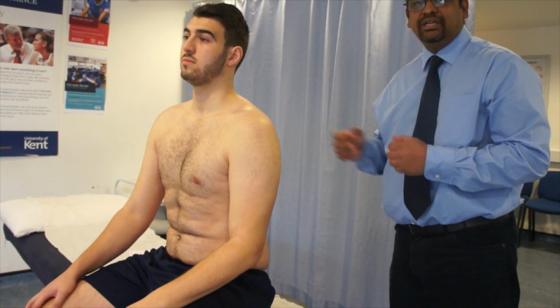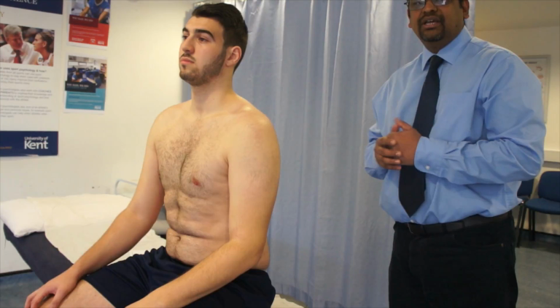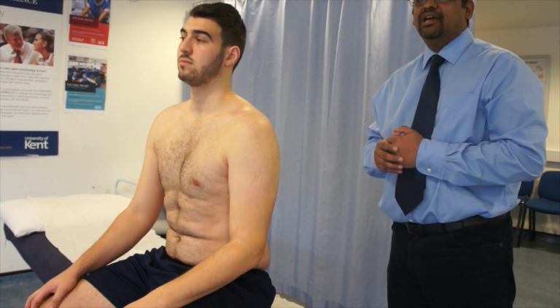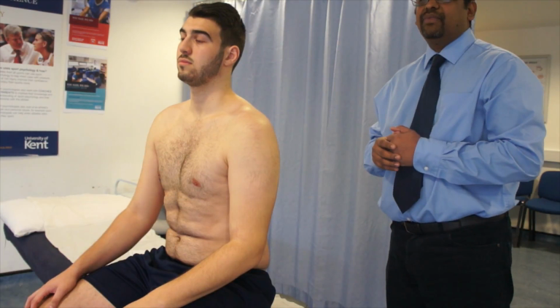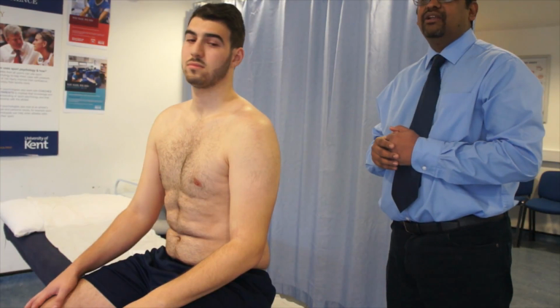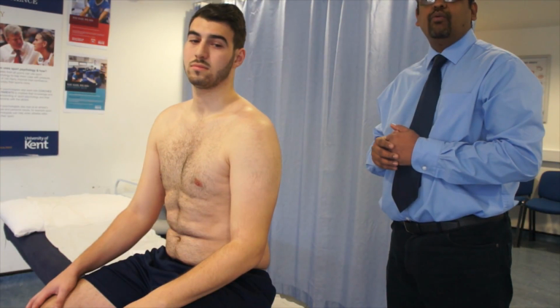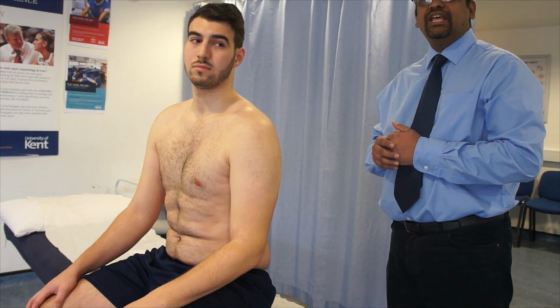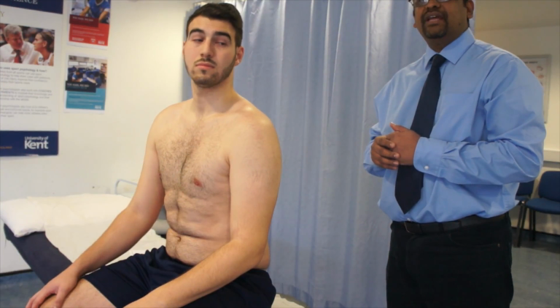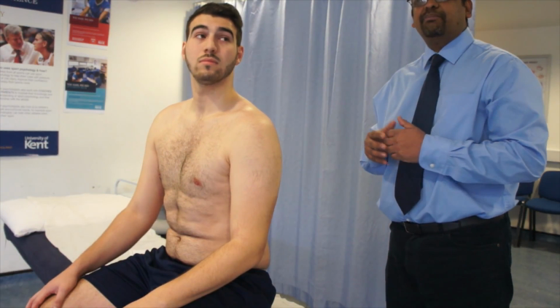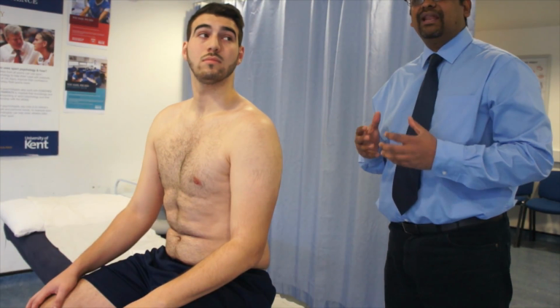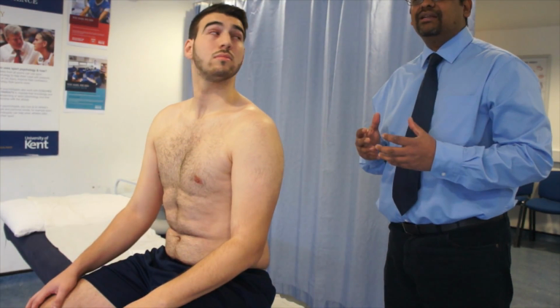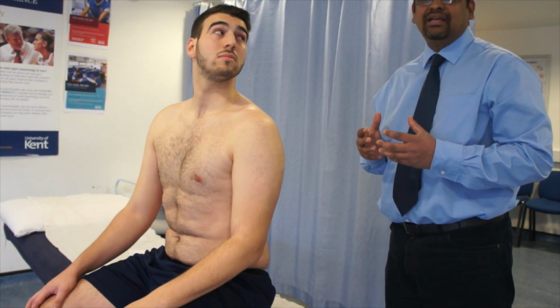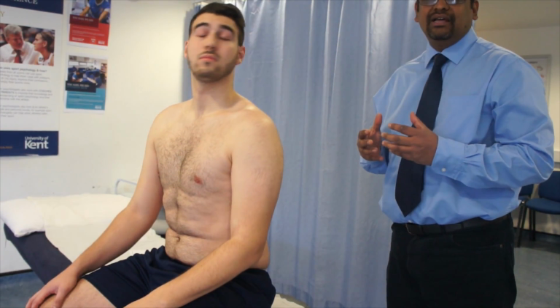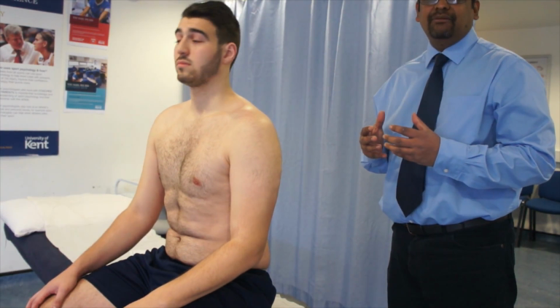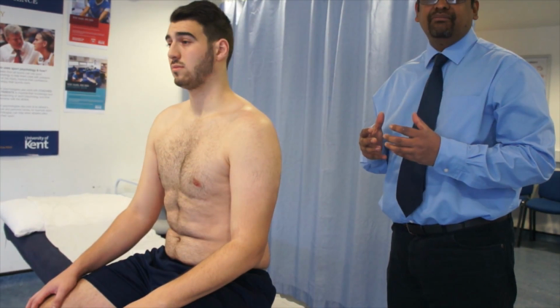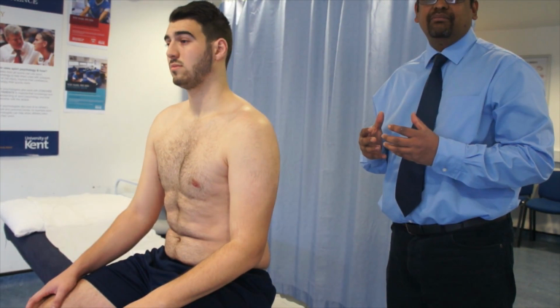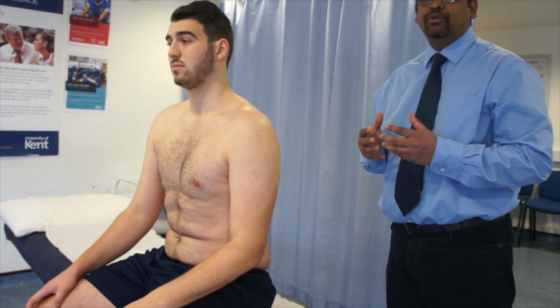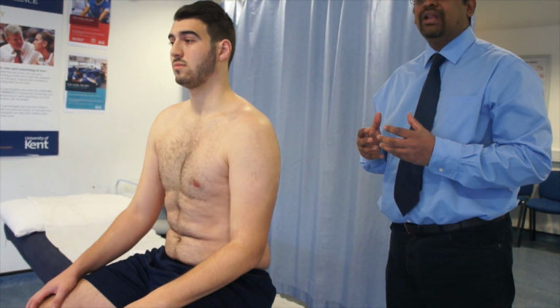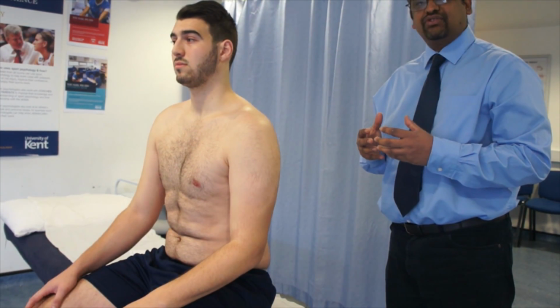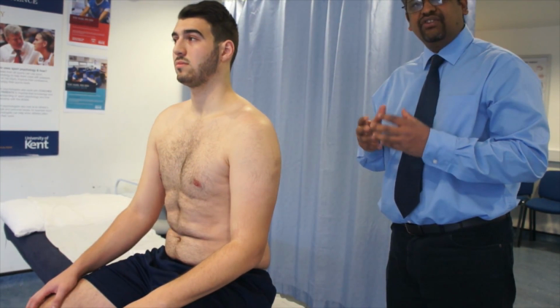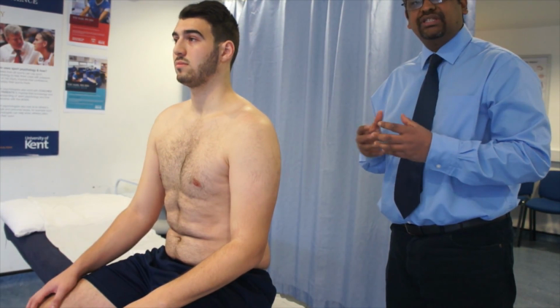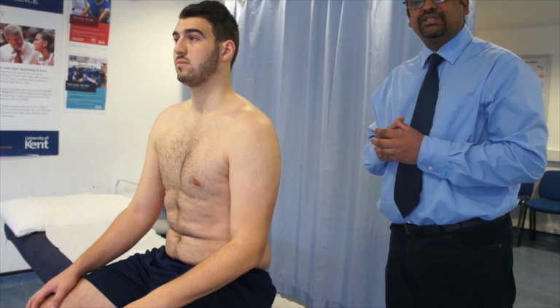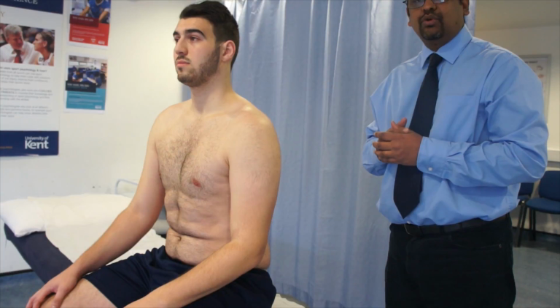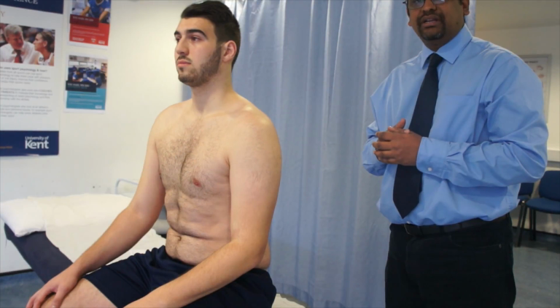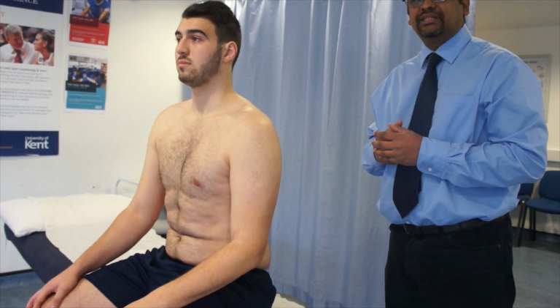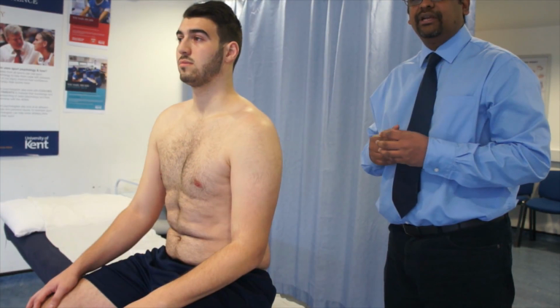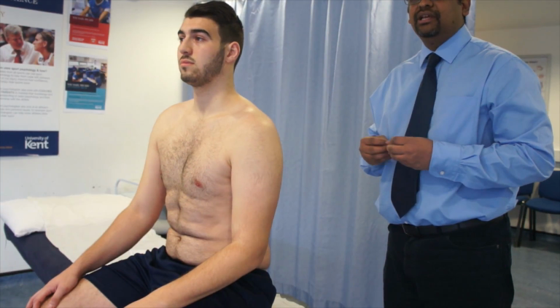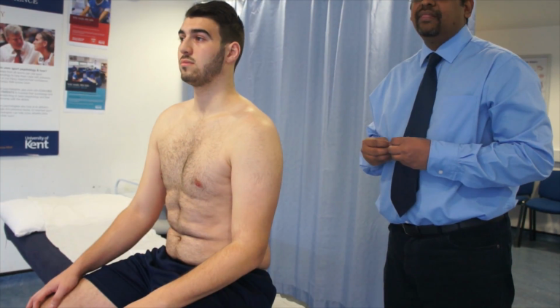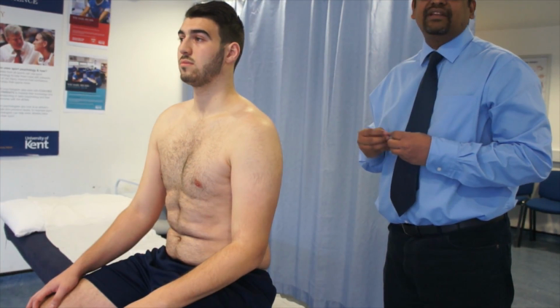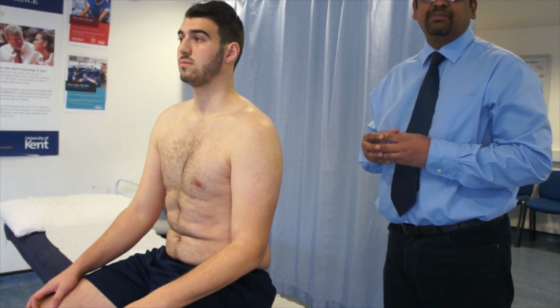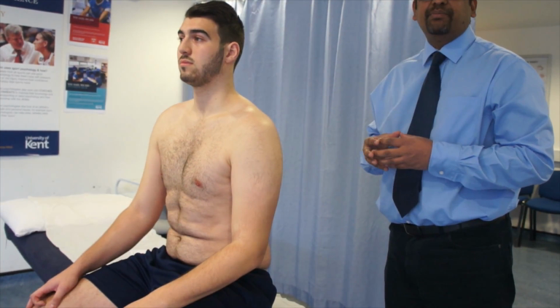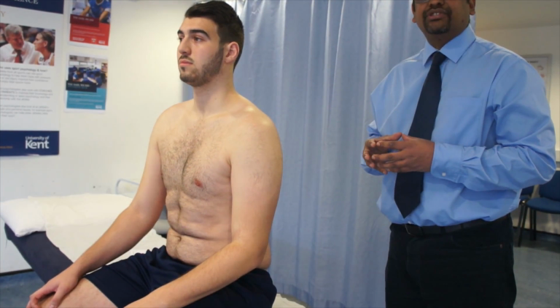It is very important to compare bilaterally. The test is considered positive only if there is a unilateral increase in shoulder instability compared to the other side.